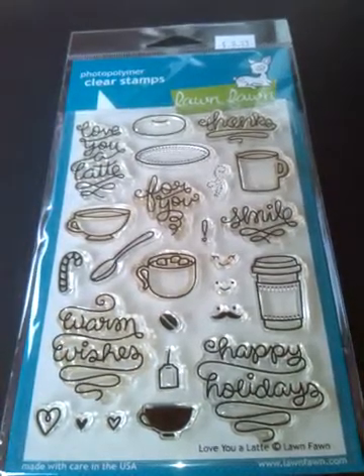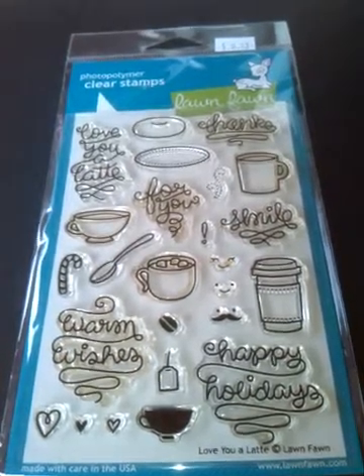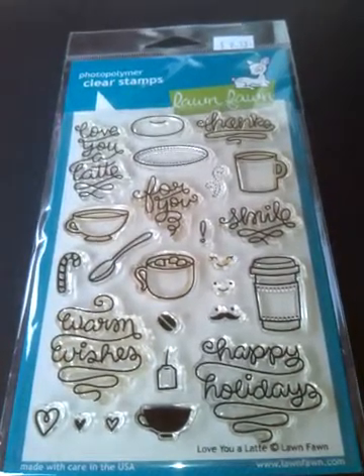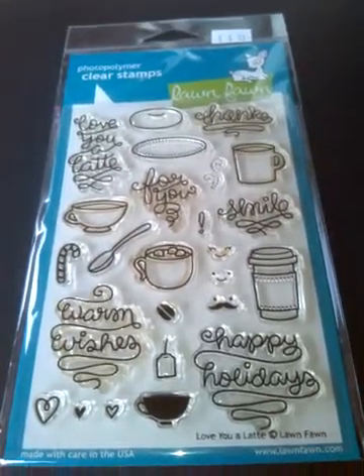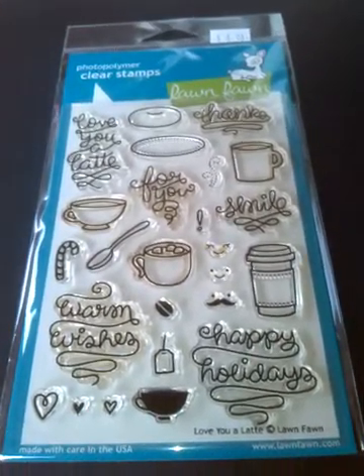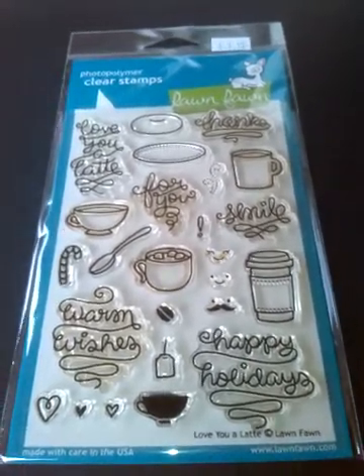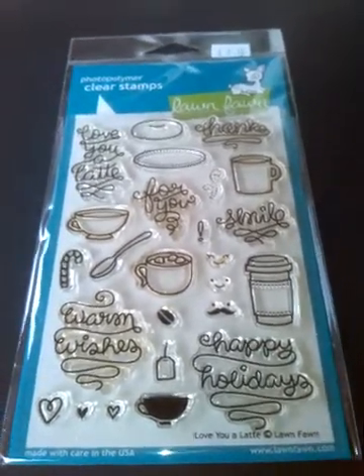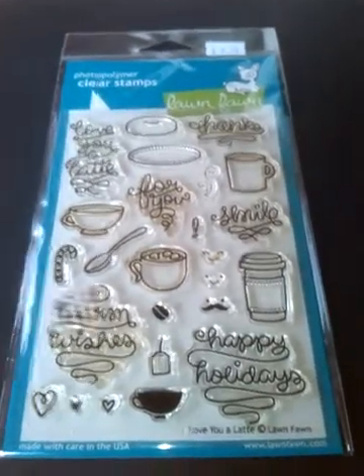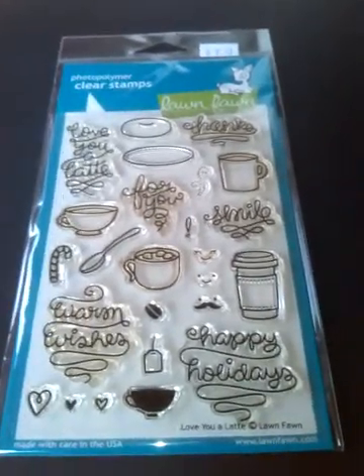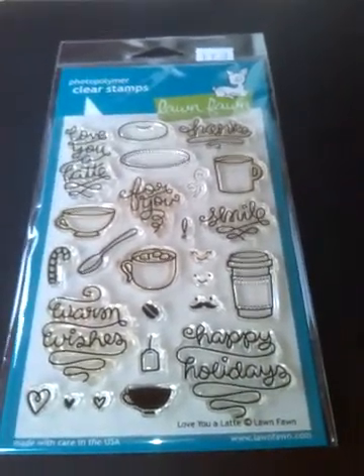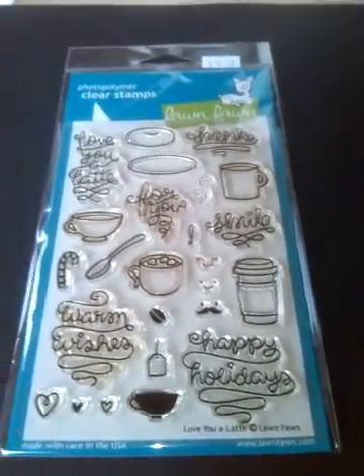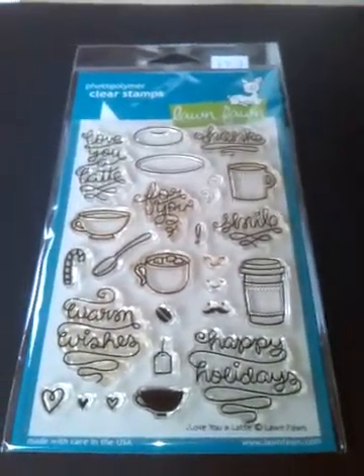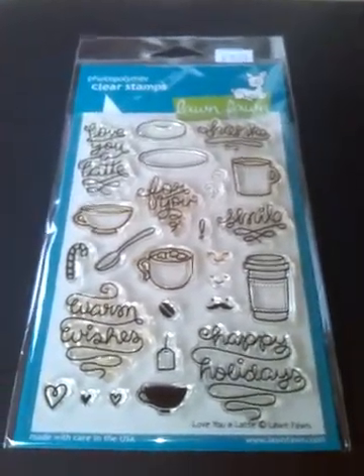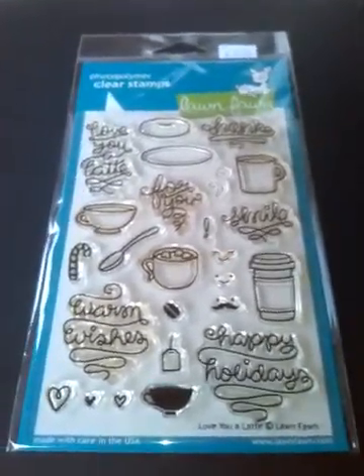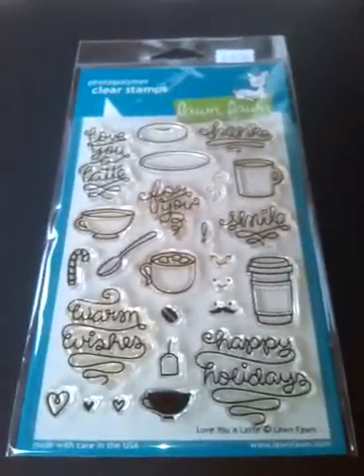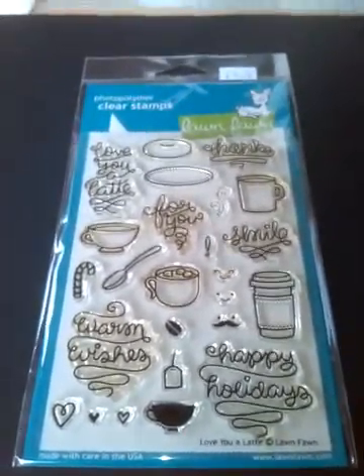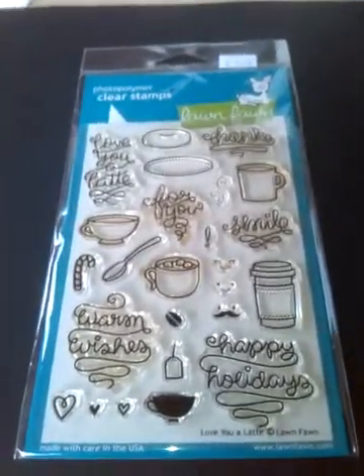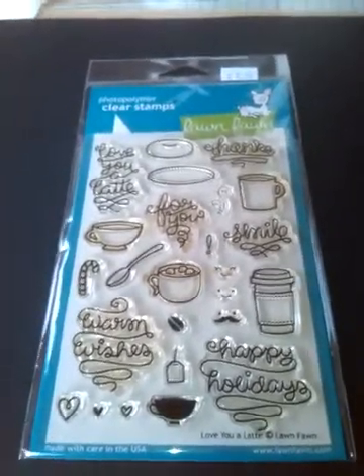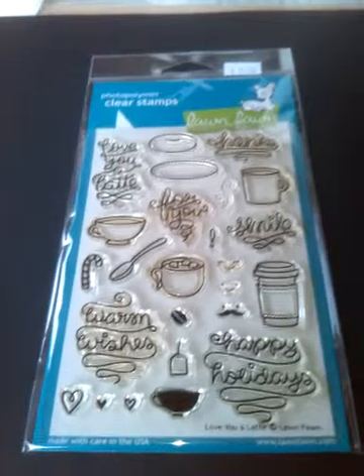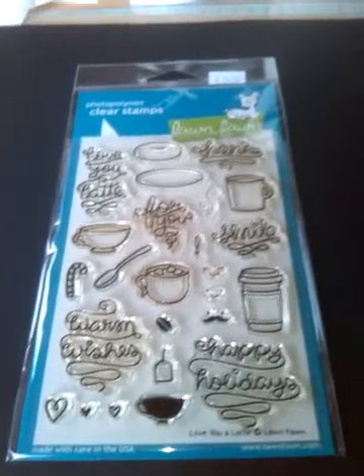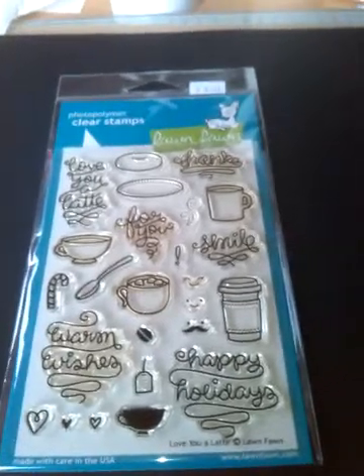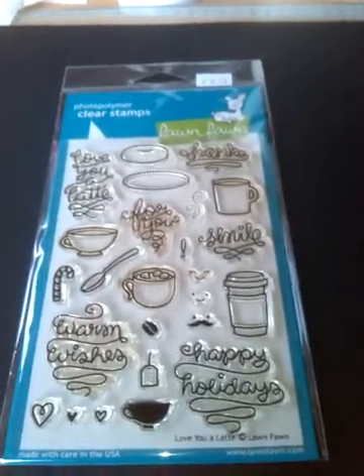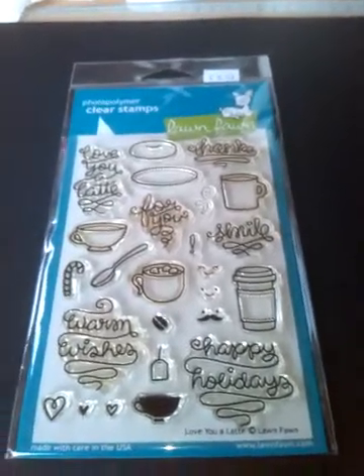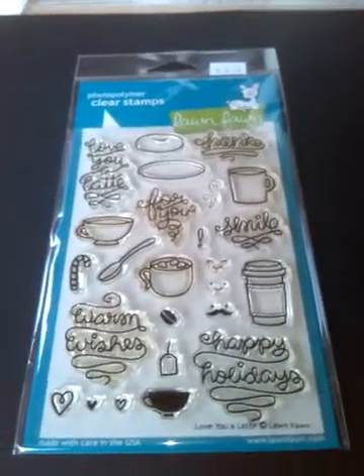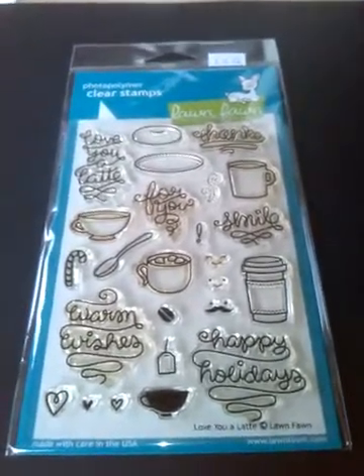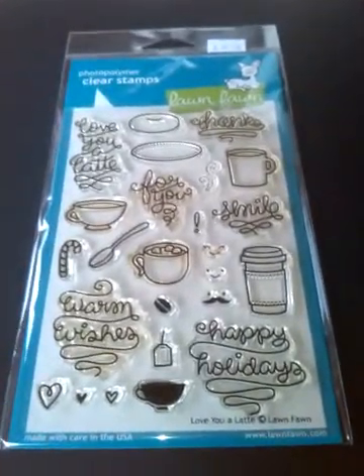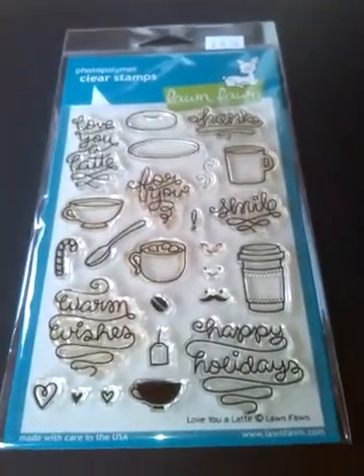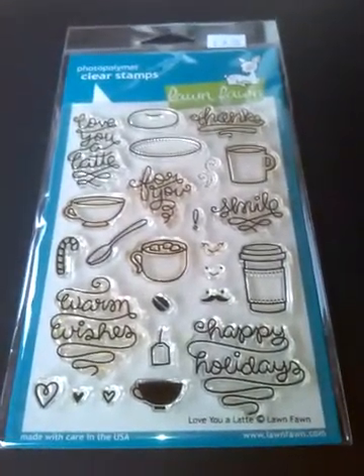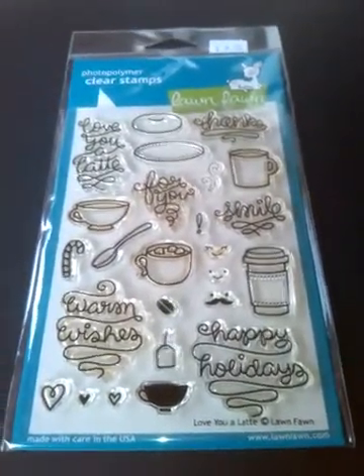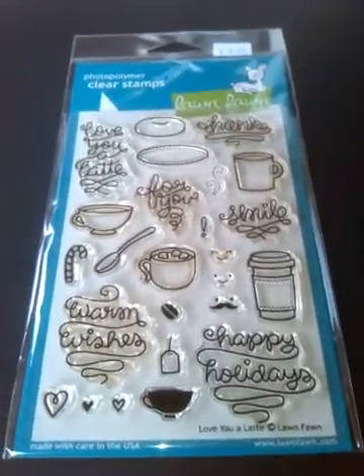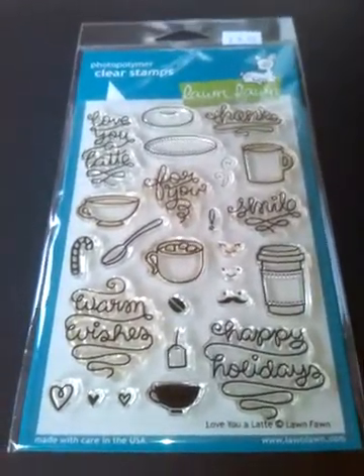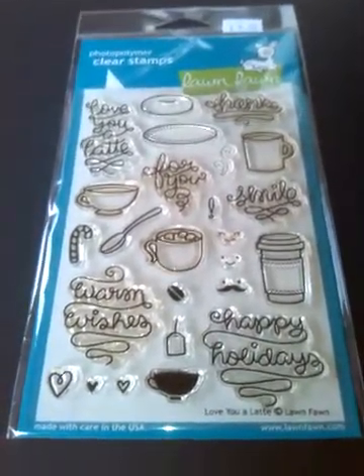Hello everyone, it's Tracey, 853 Twinkle, coming today from sunny old Norfolk on the East Anglian coast.